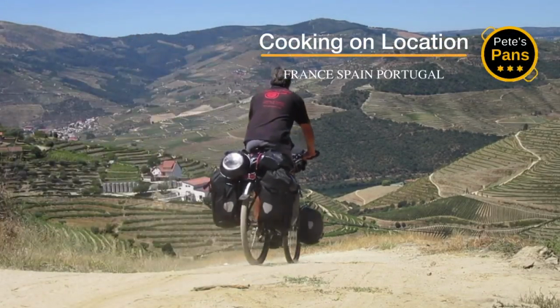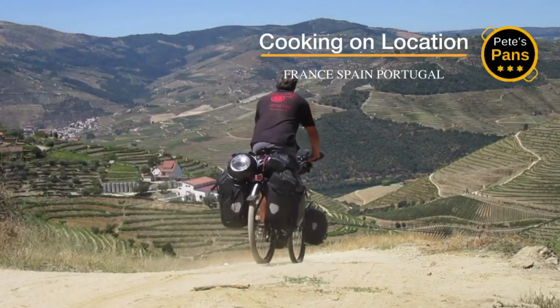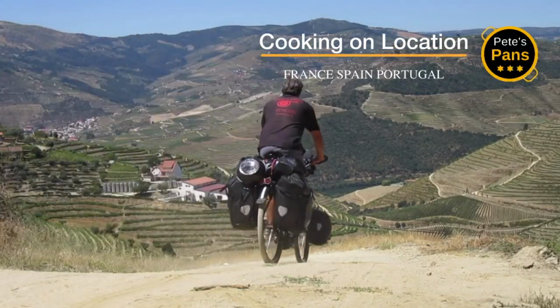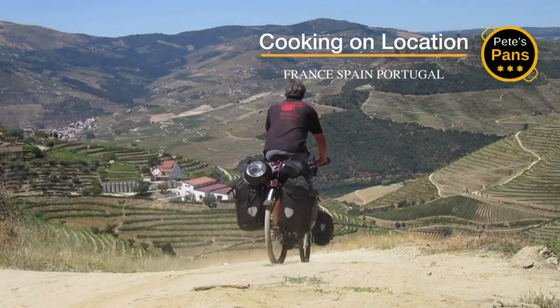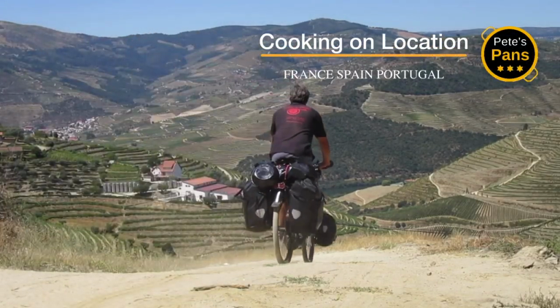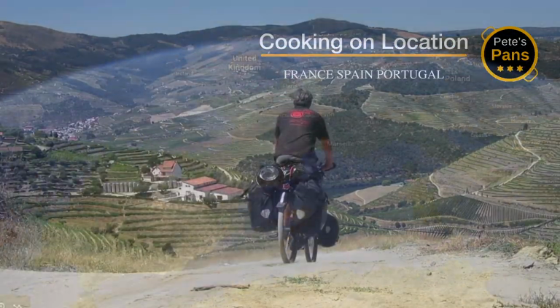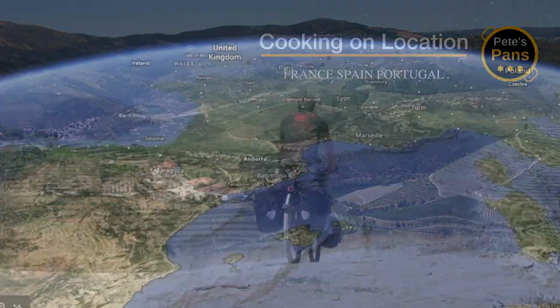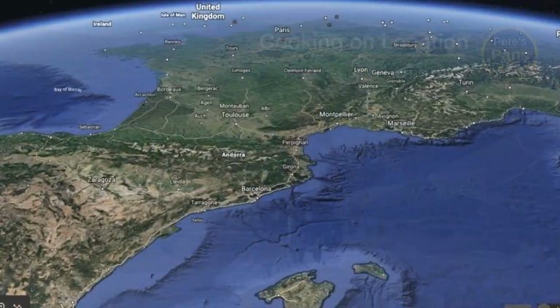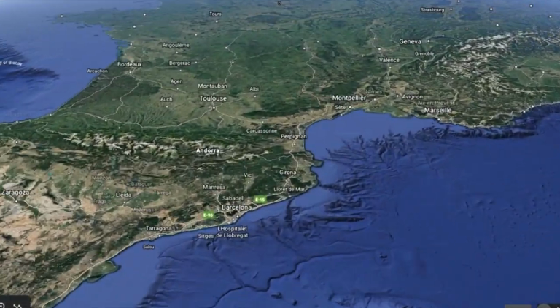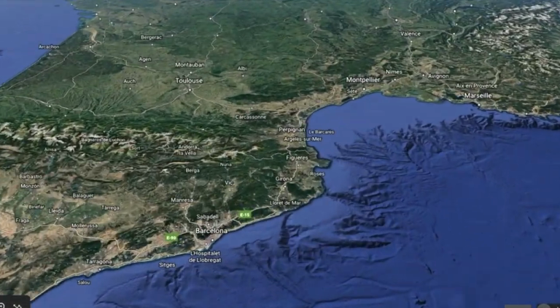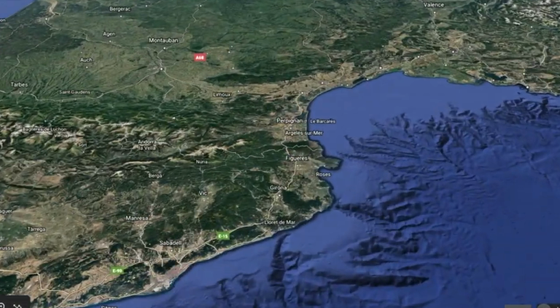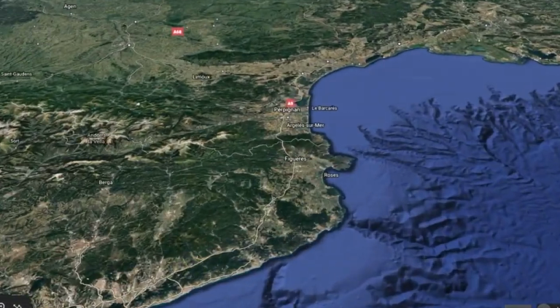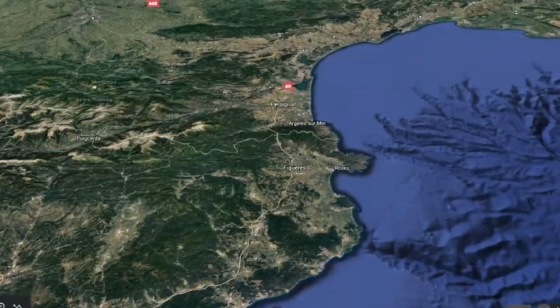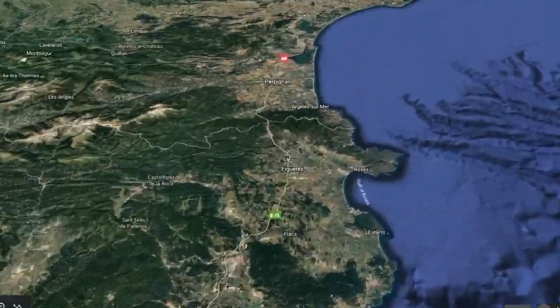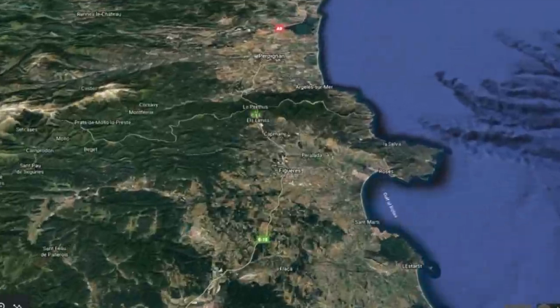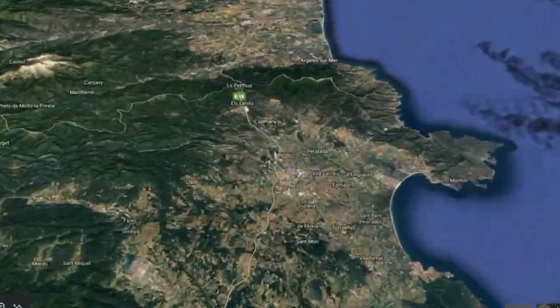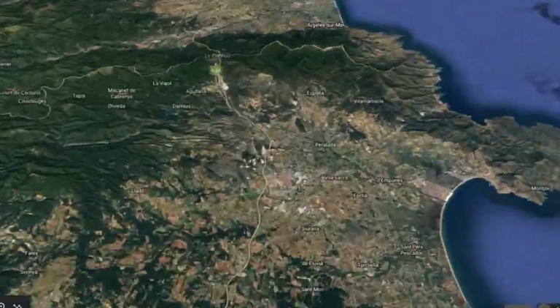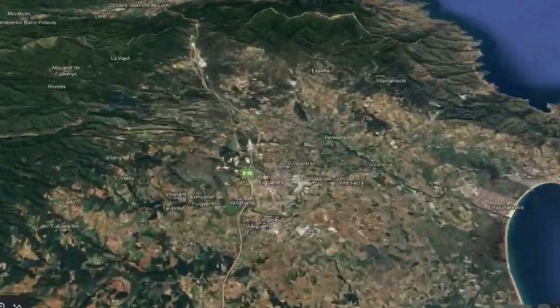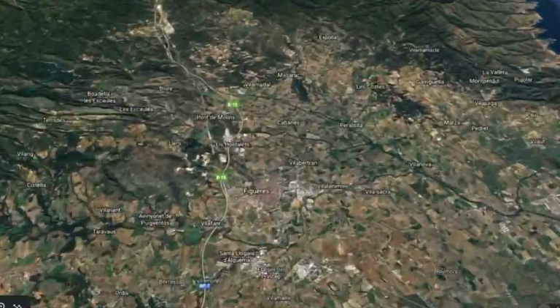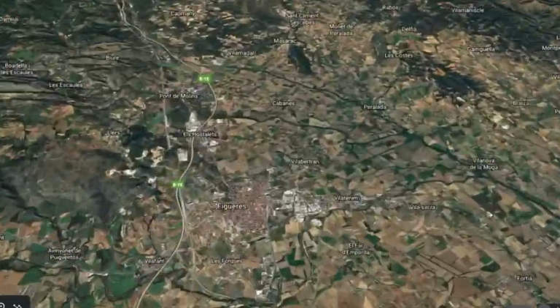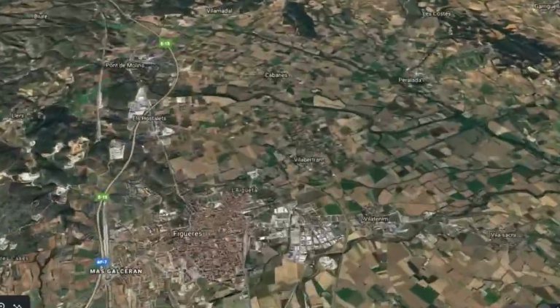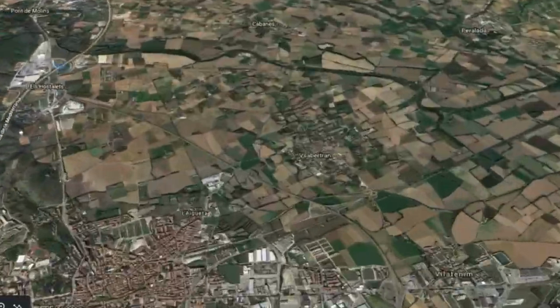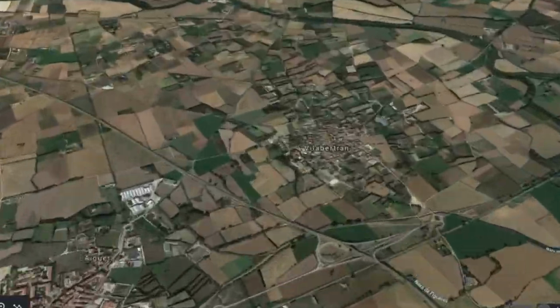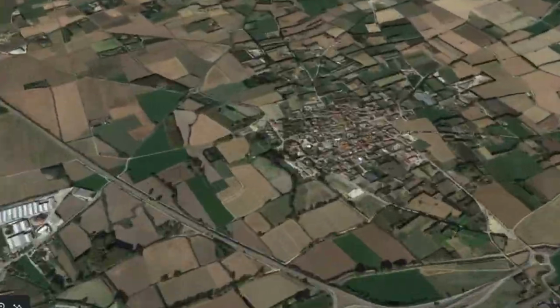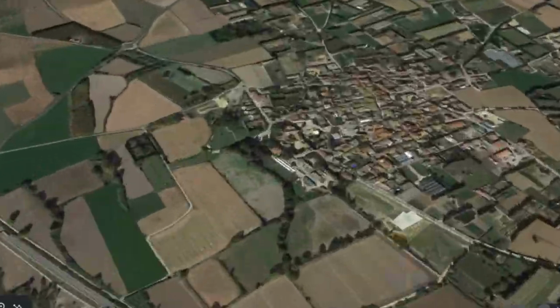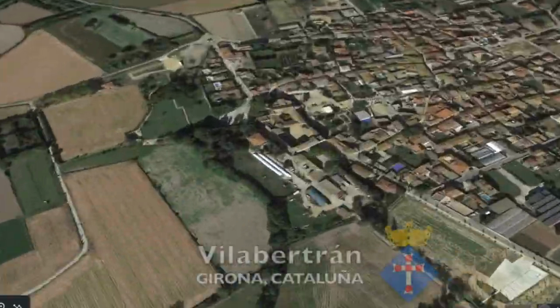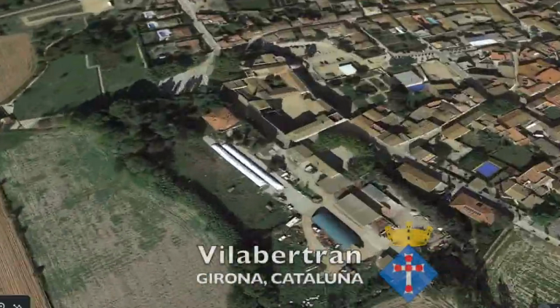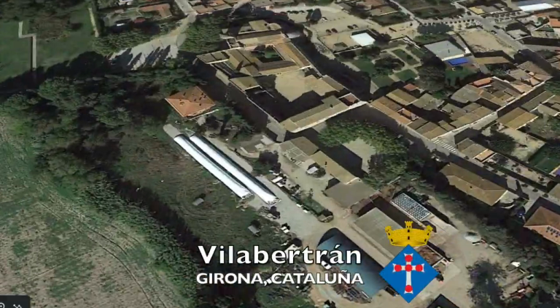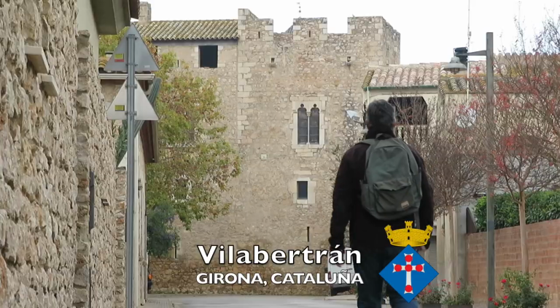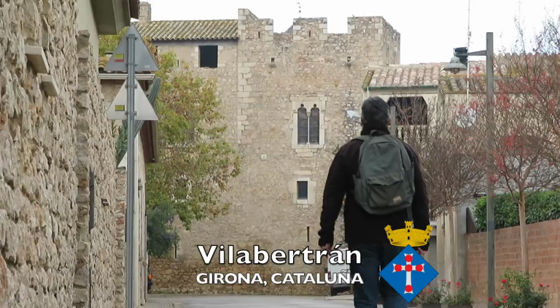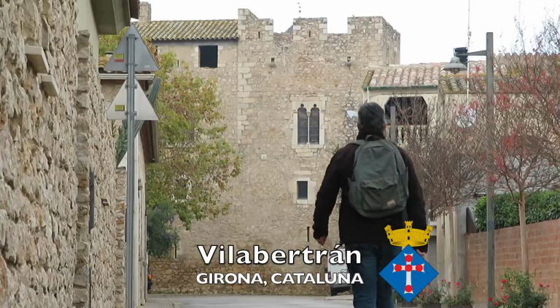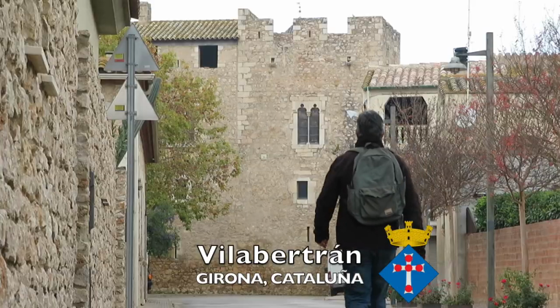Welcome to Vila Bertran — Catalan for welcome — welcome to Vila Bertran.